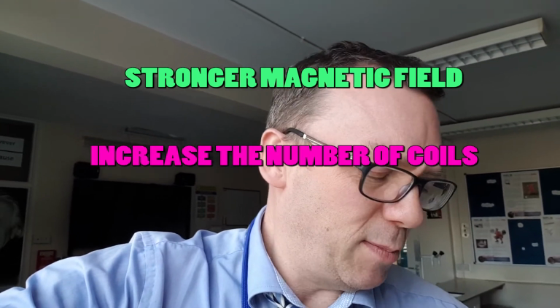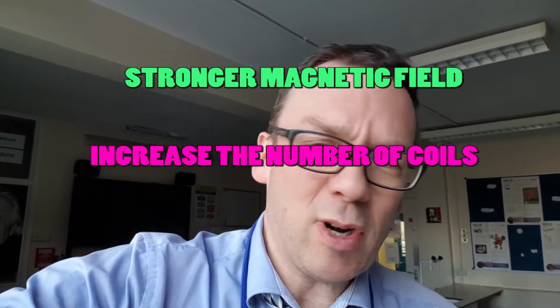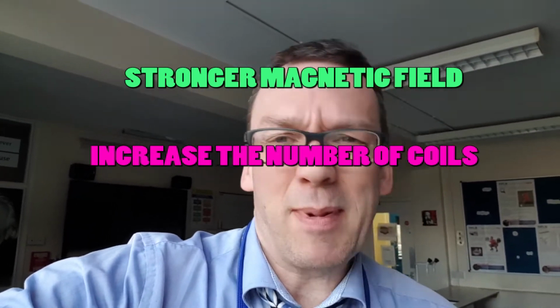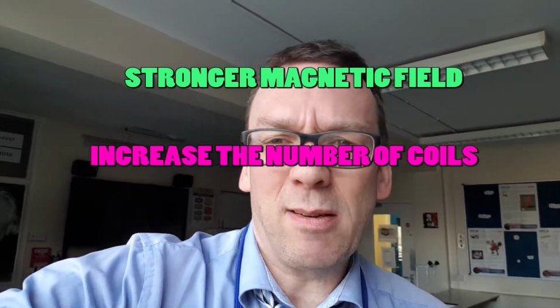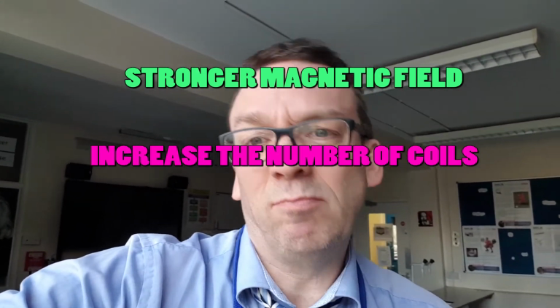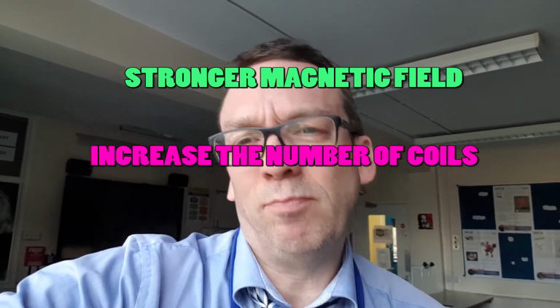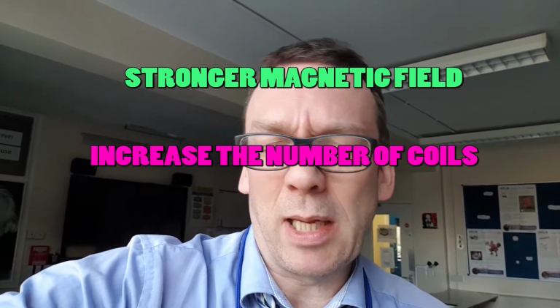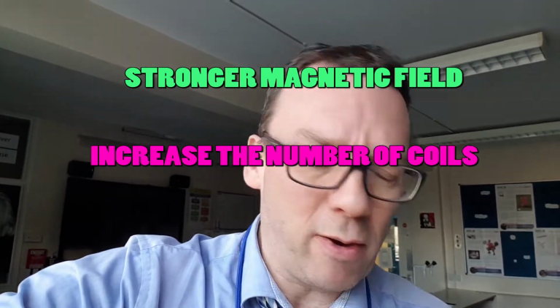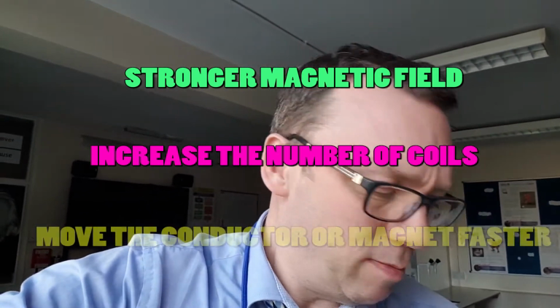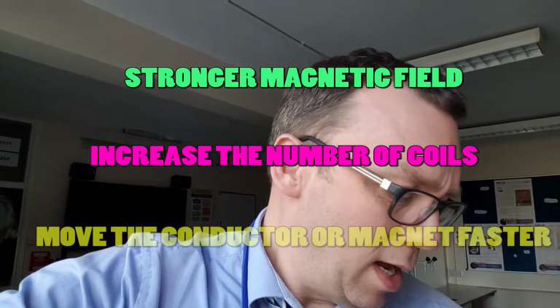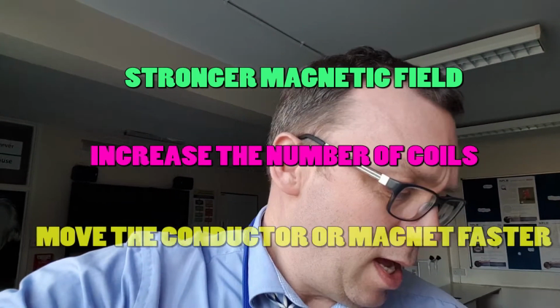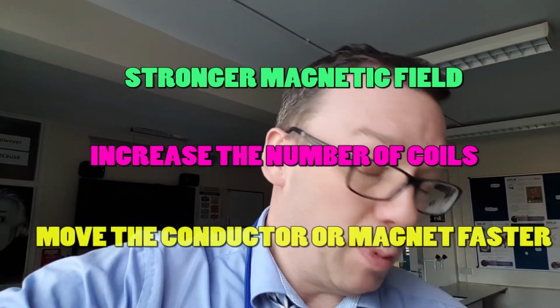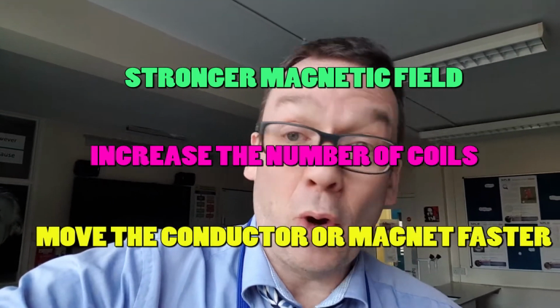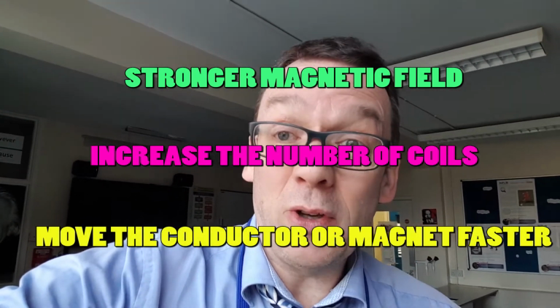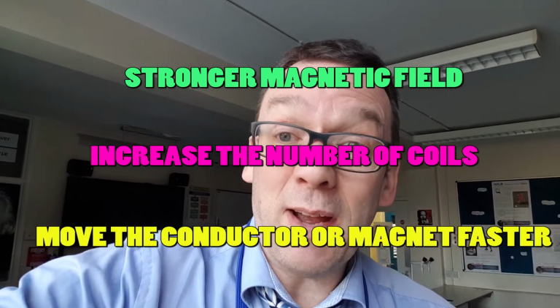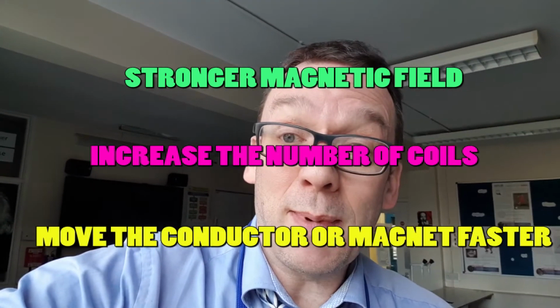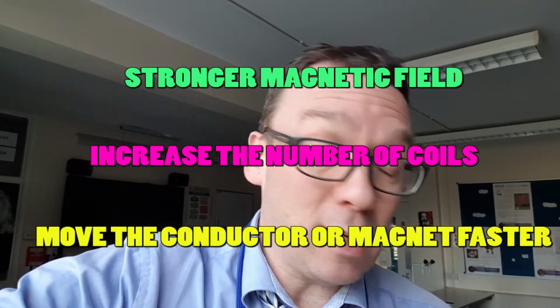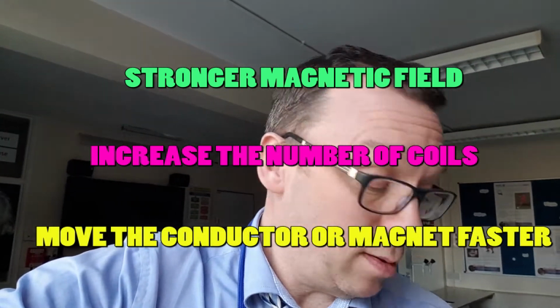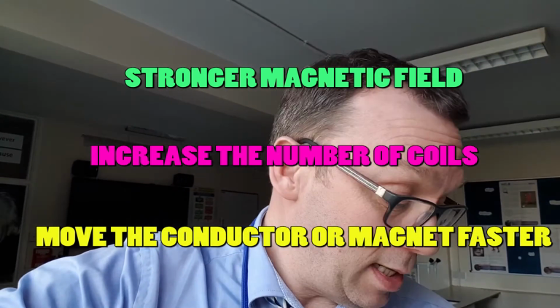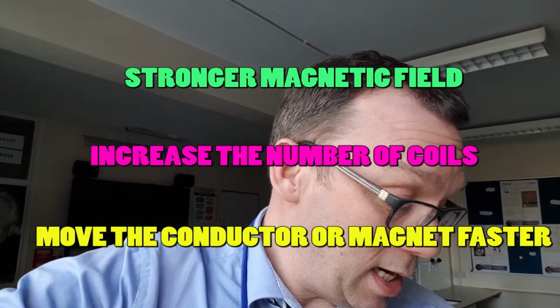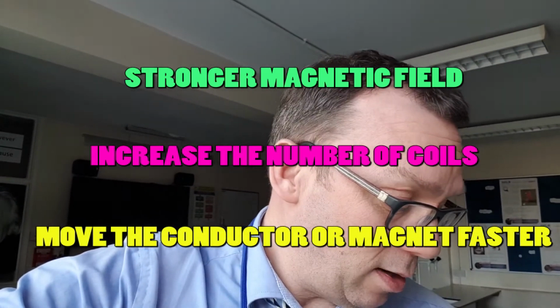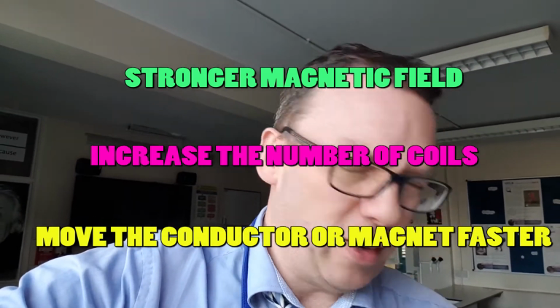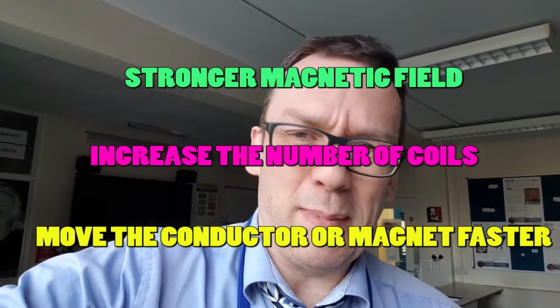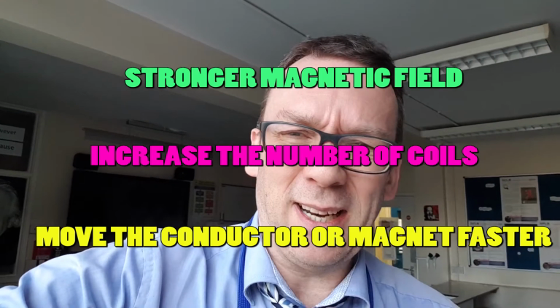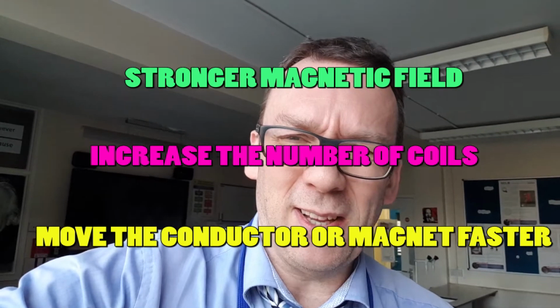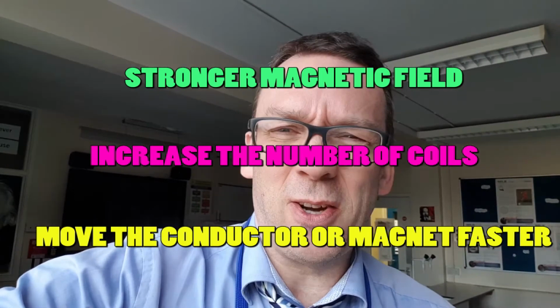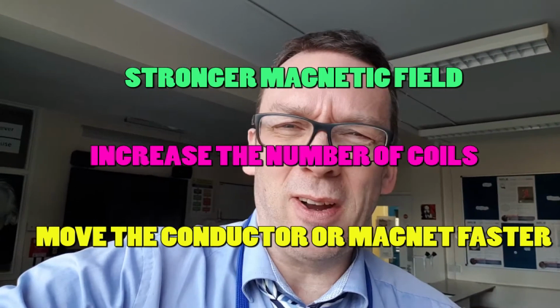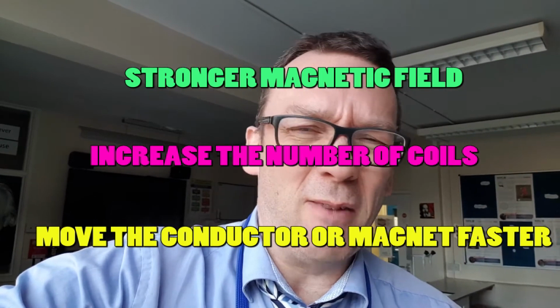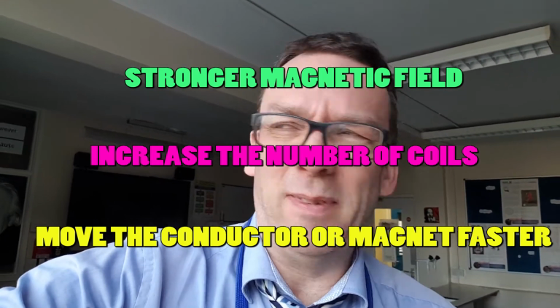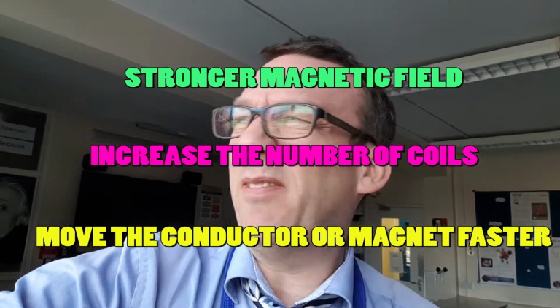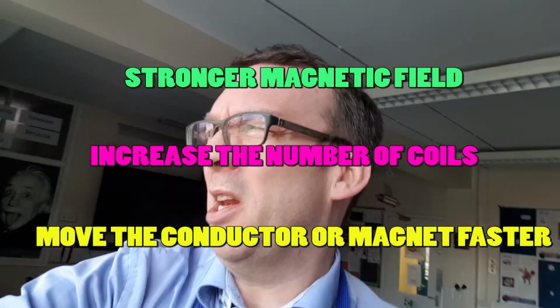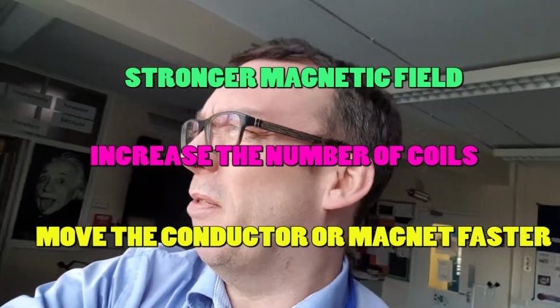Electromagnetic induction: you move a wire, you move a magnet — get one of them to move so the conductor cuts through the lines of flux, and it causes an induced PD, an induced current. Stronger the magnet, bigger the current. More coils you have under the magnet, the greater the effect.